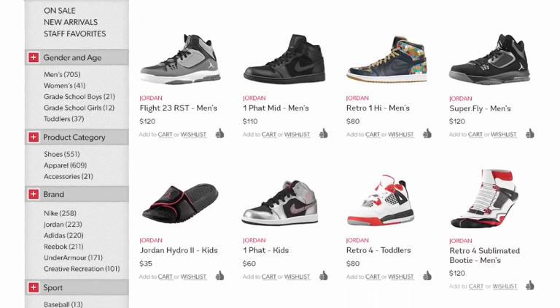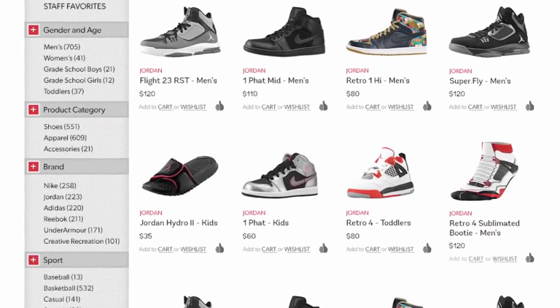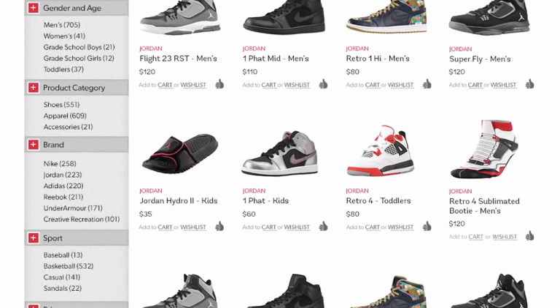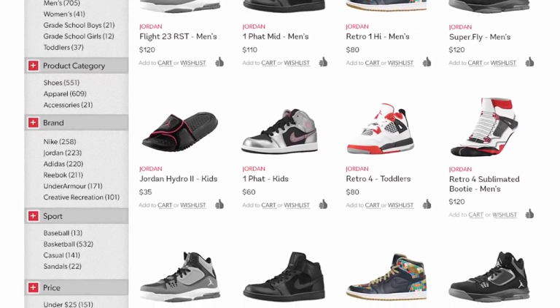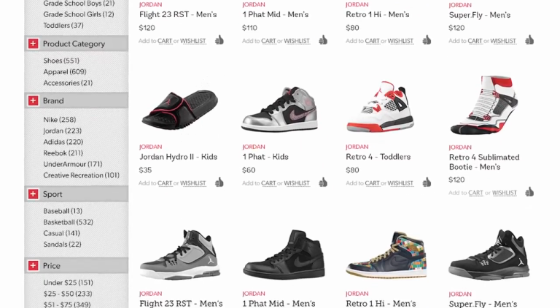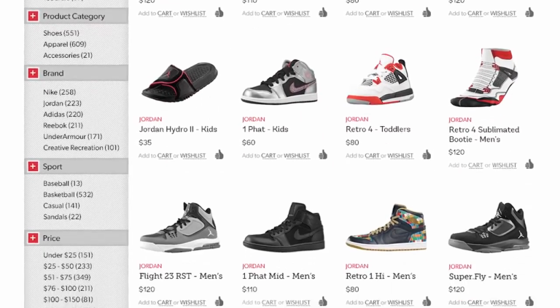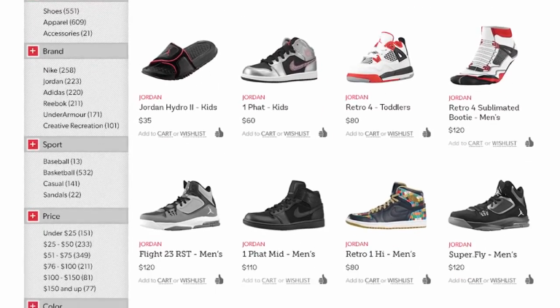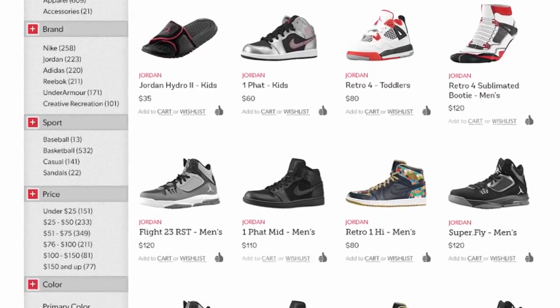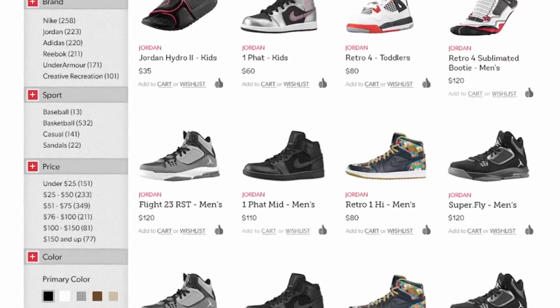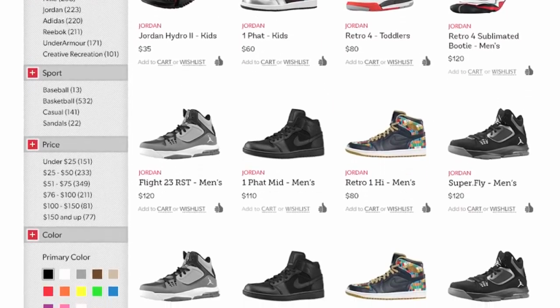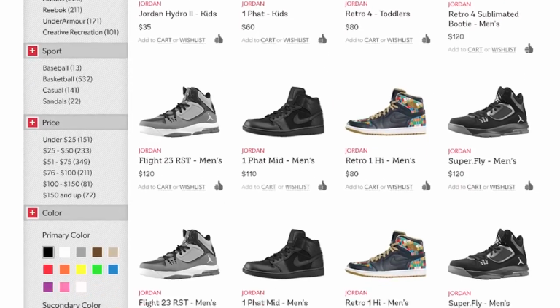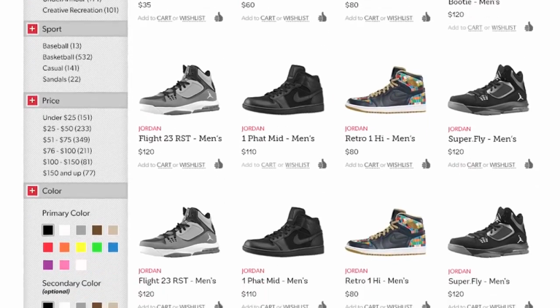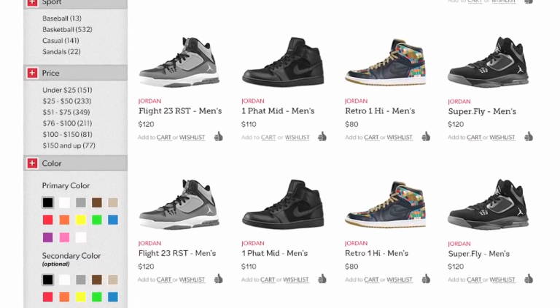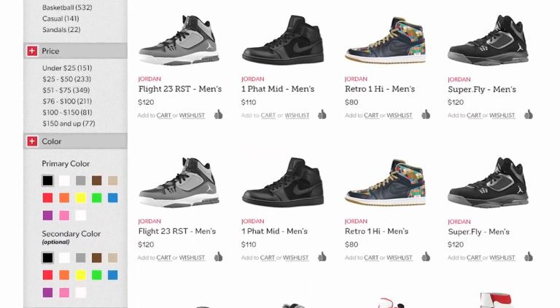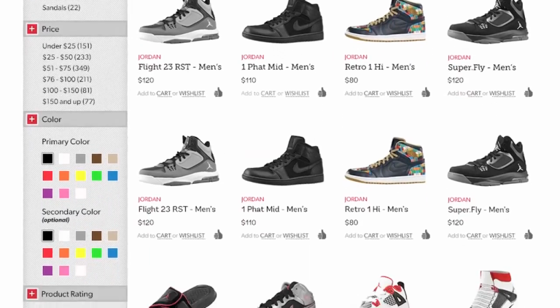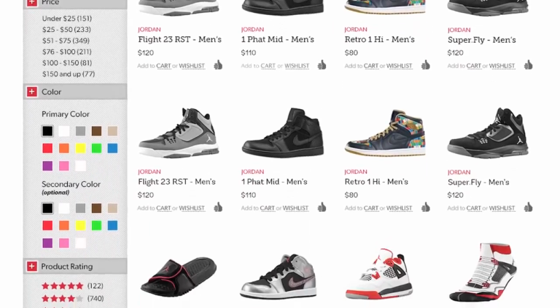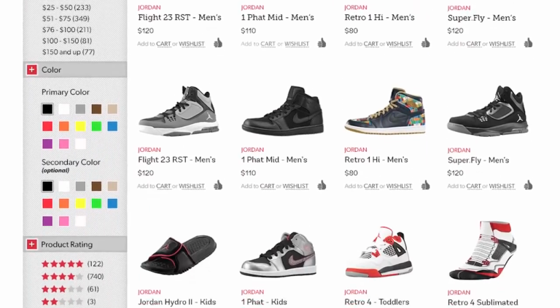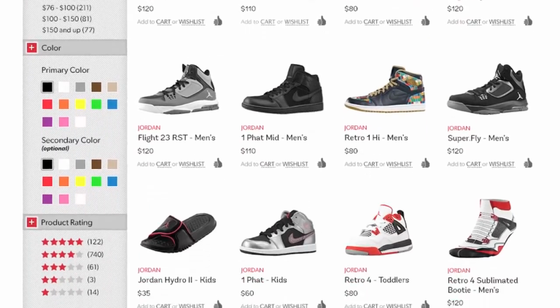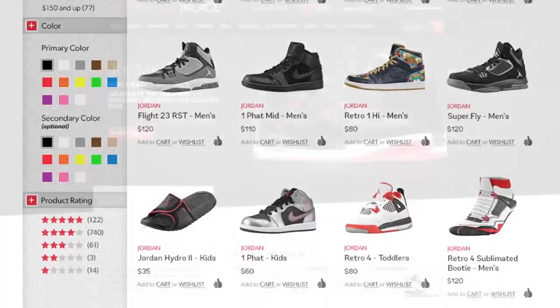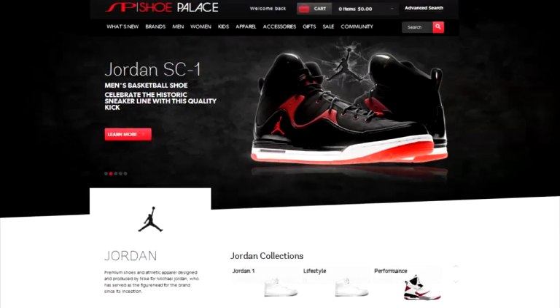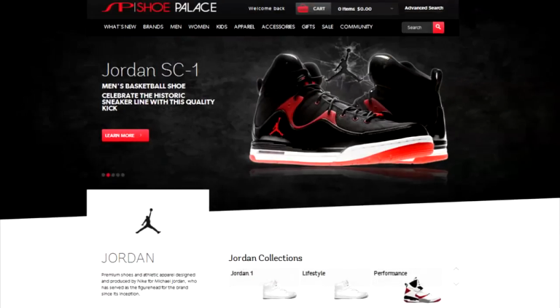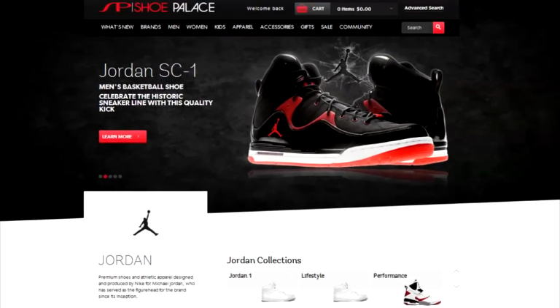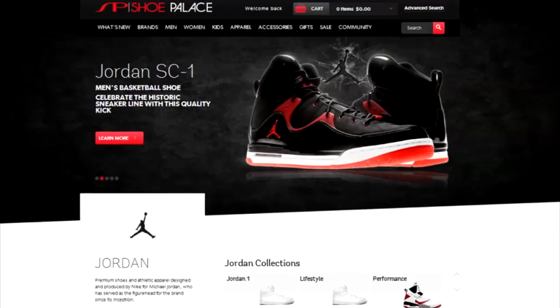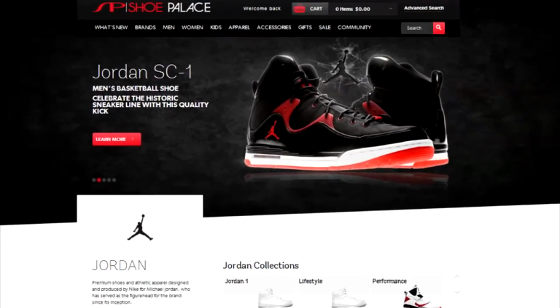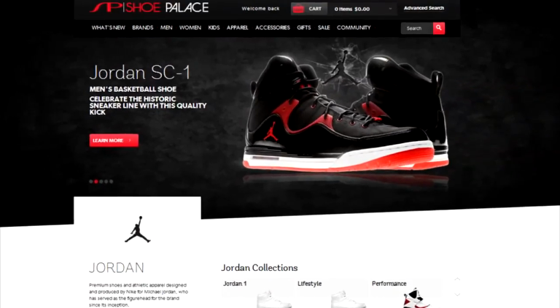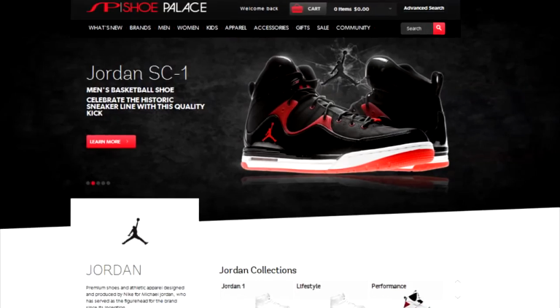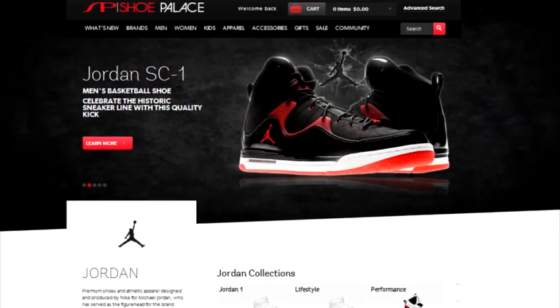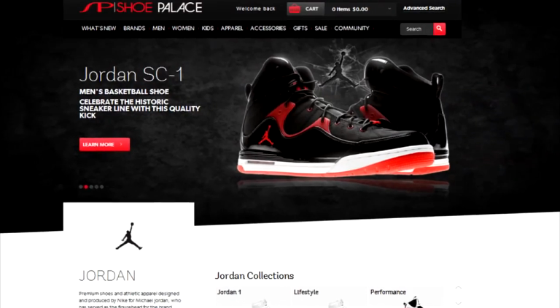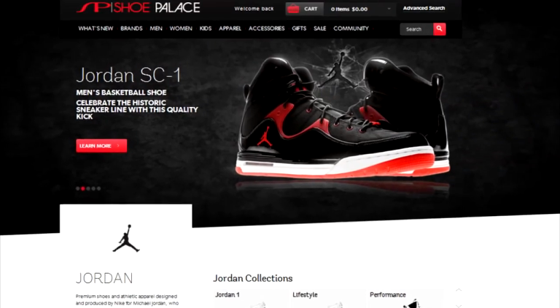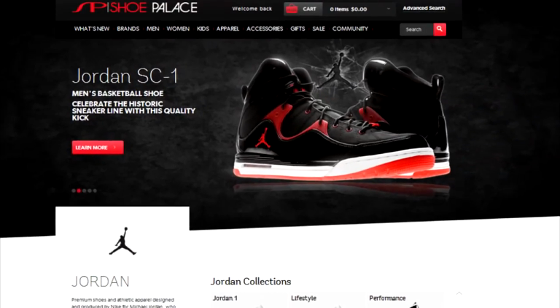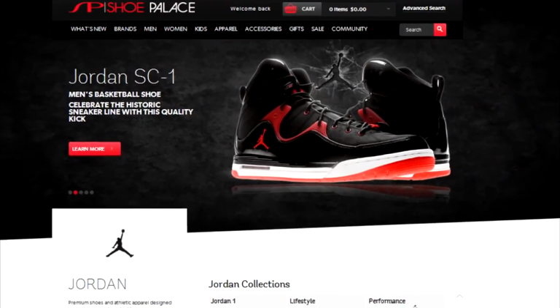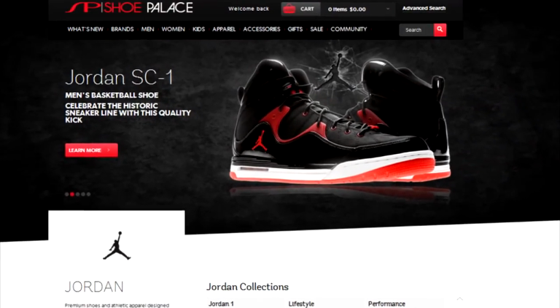Refine your search by sport, price, color, or product rating. Loyal to a particular brand?